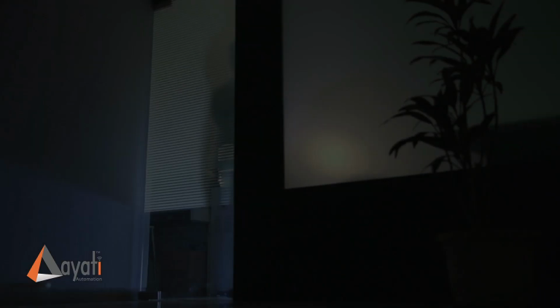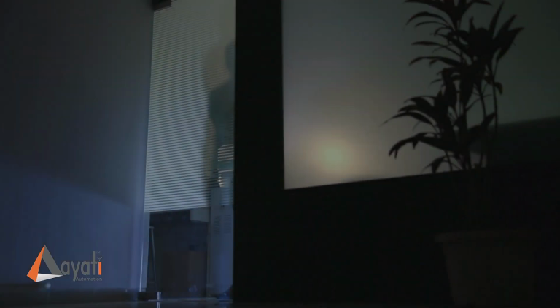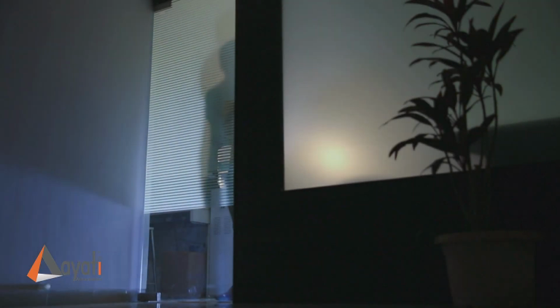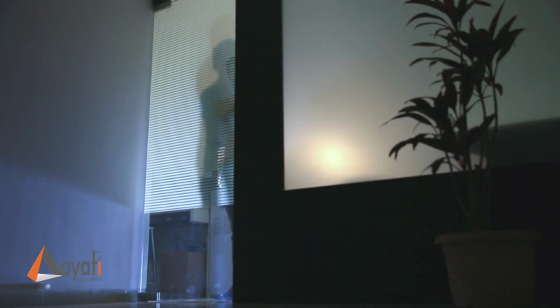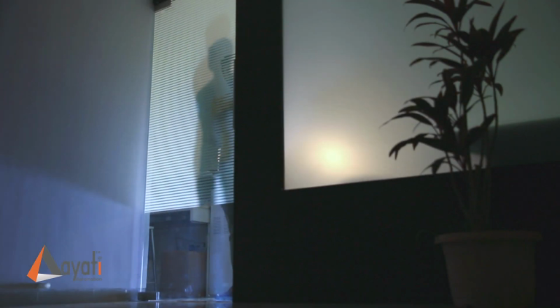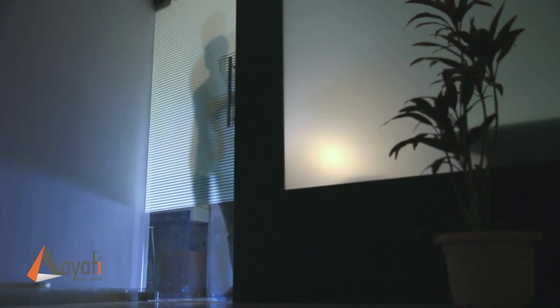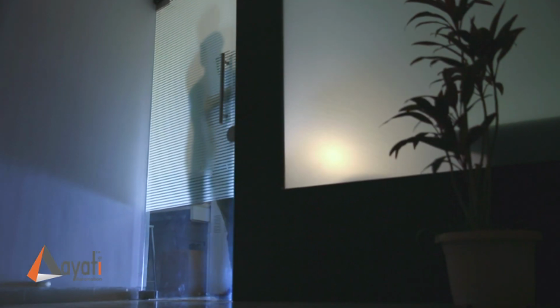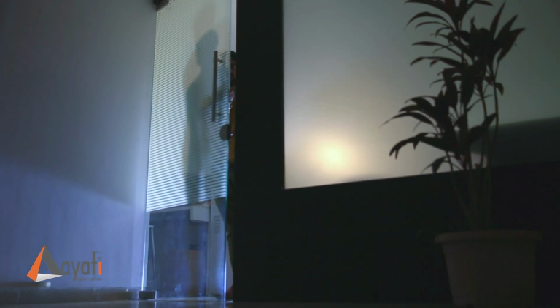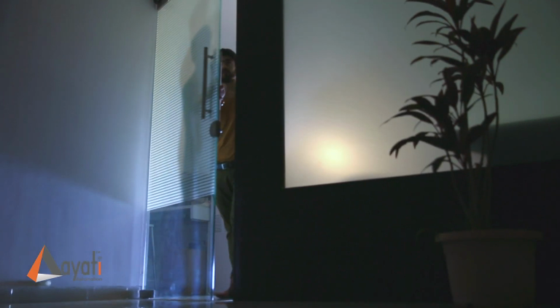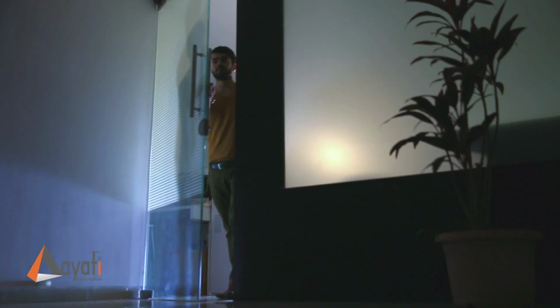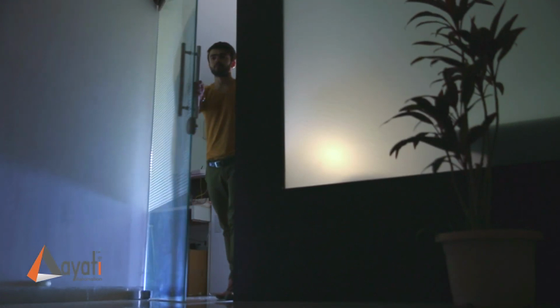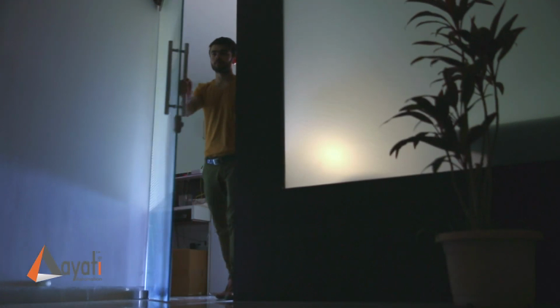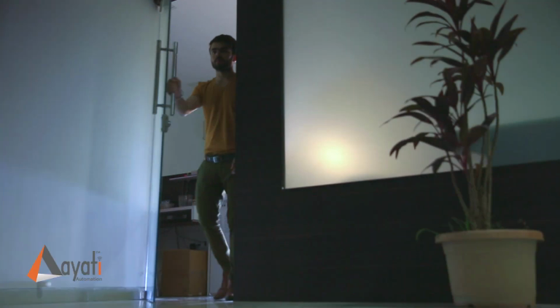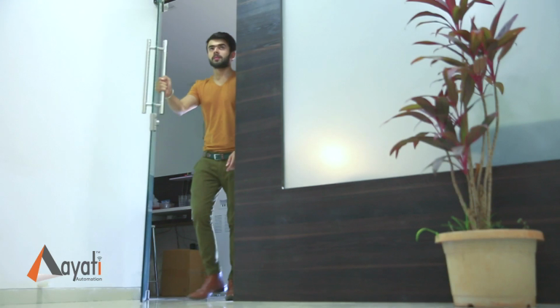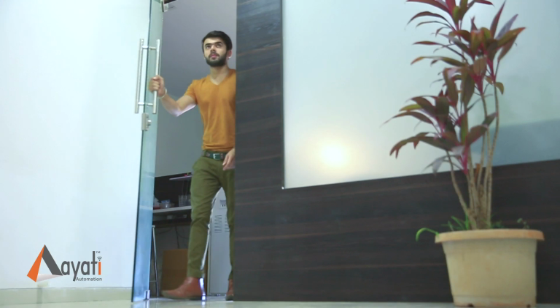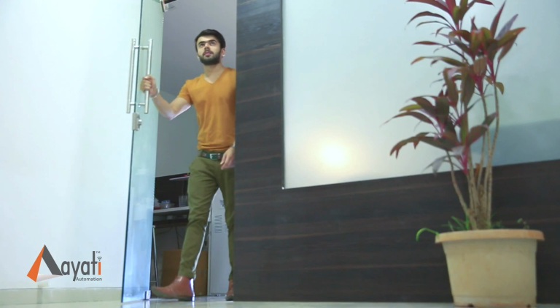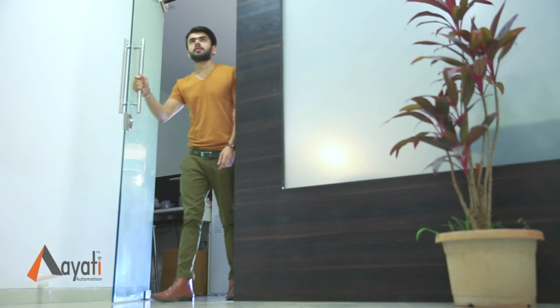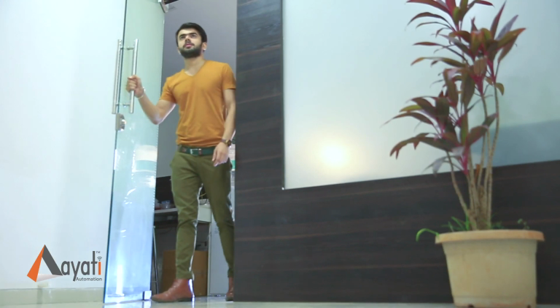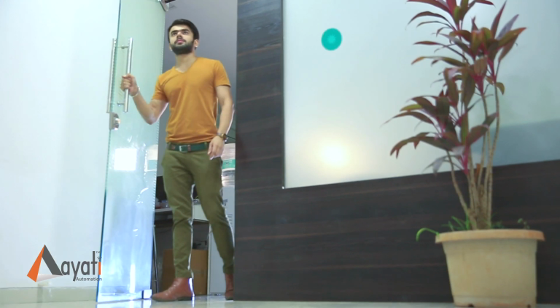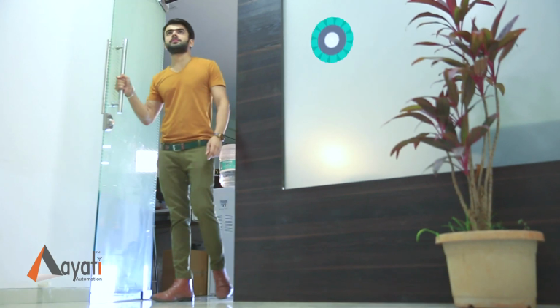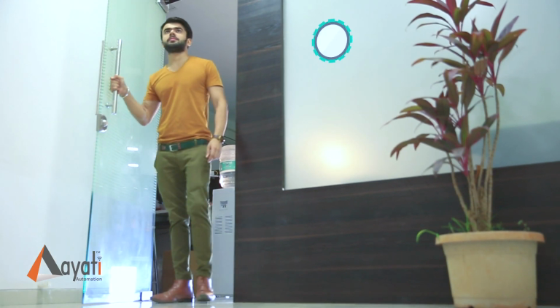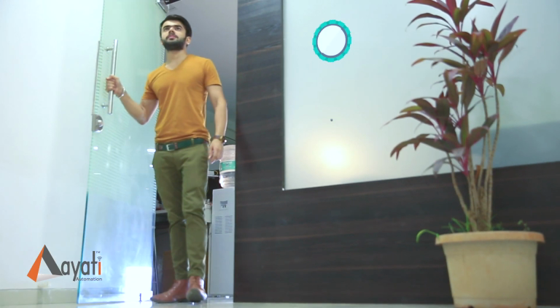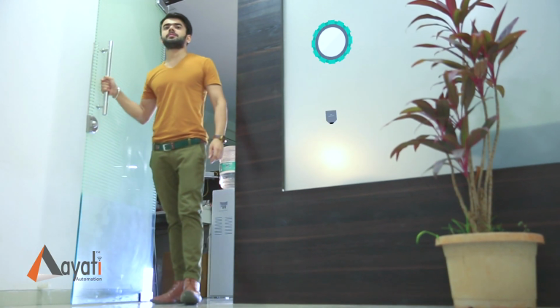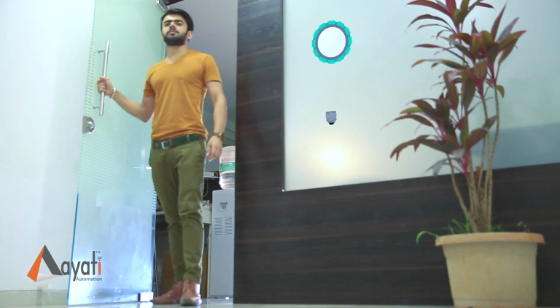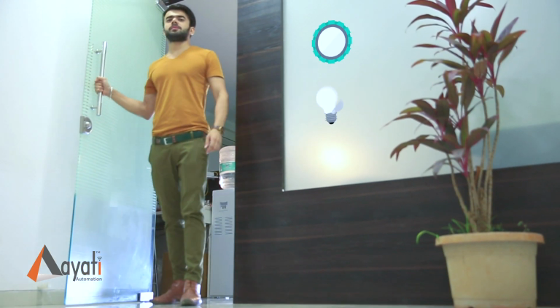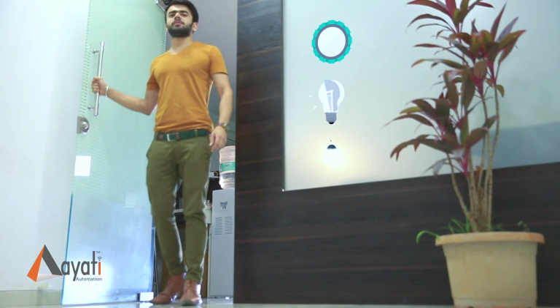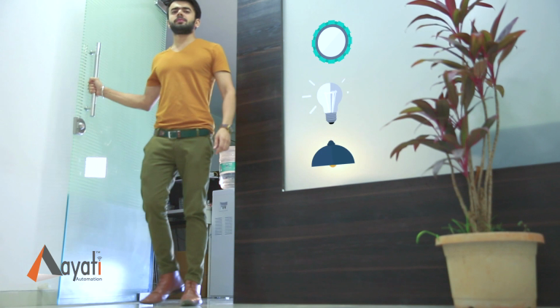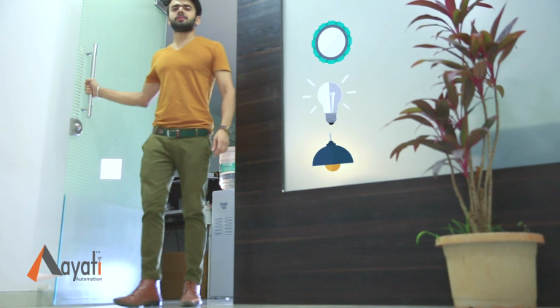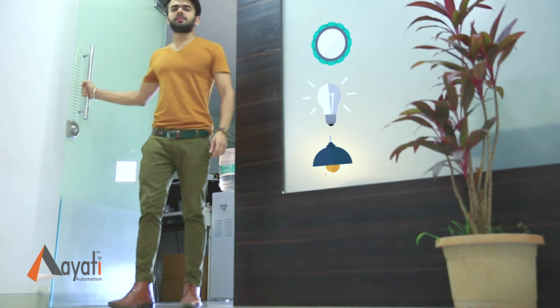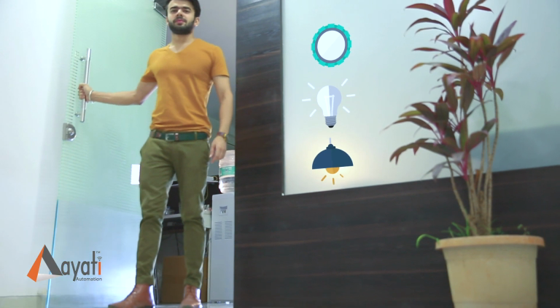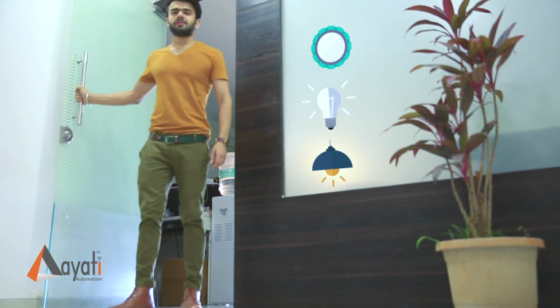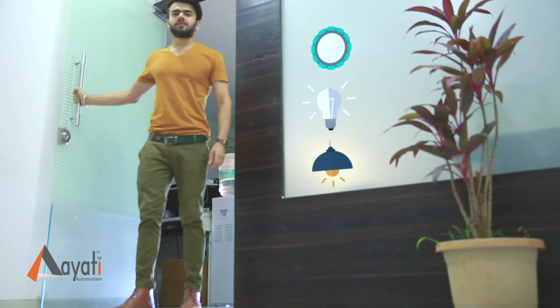As I step into my home, all light fixtures — LEDs, incandescent, halogens — magically light up.